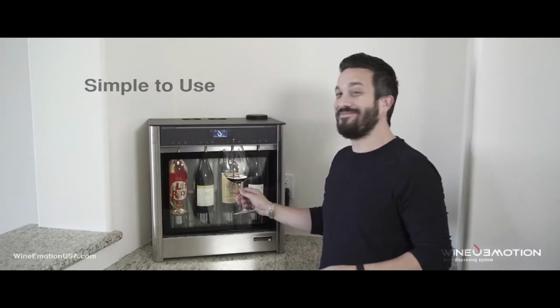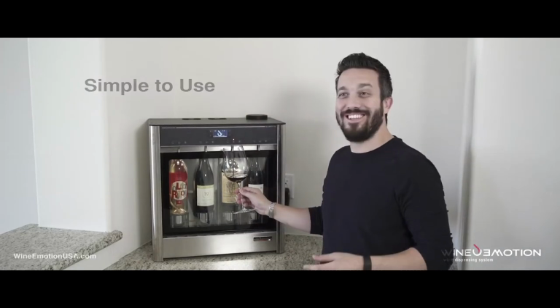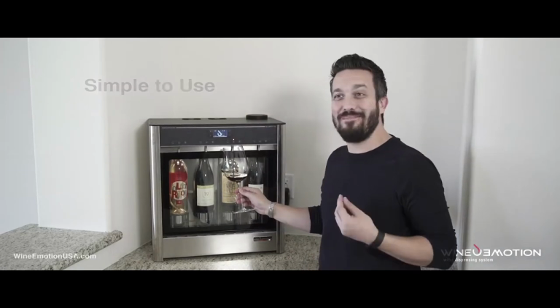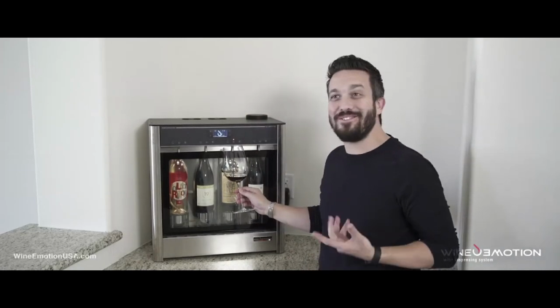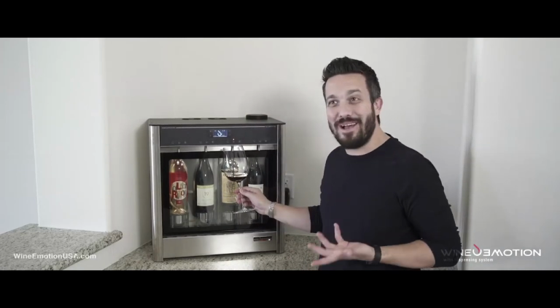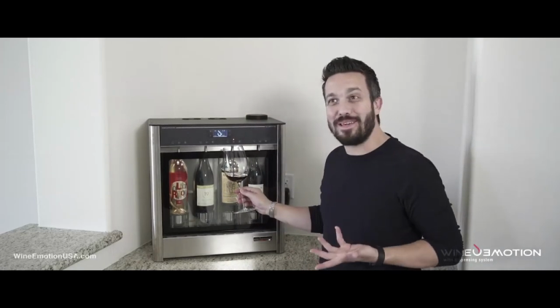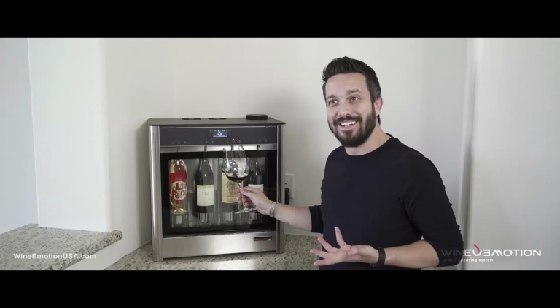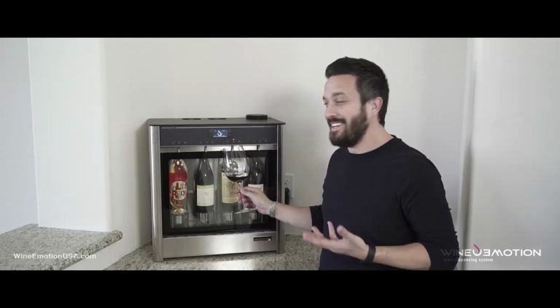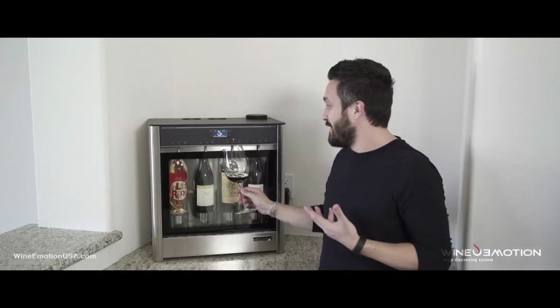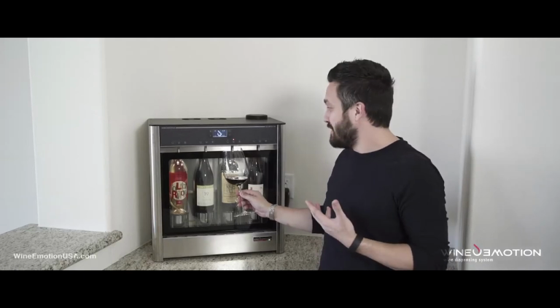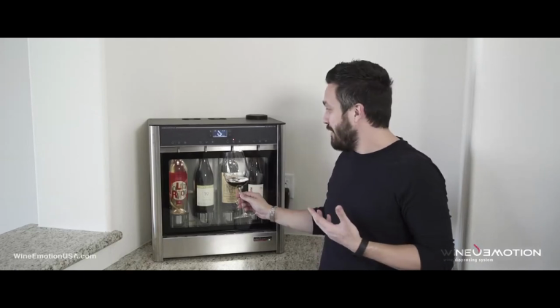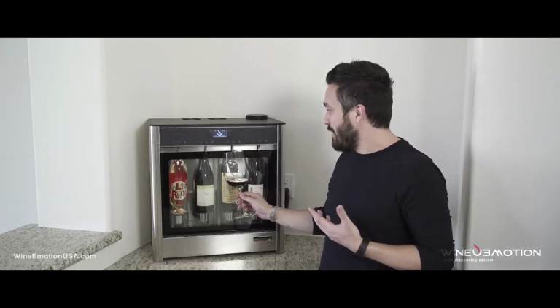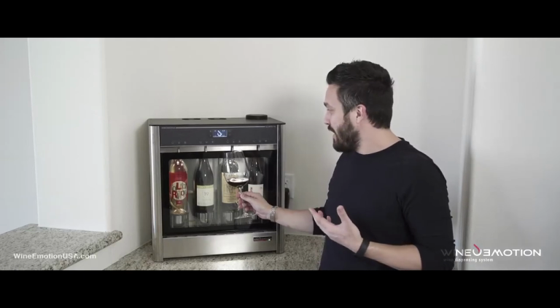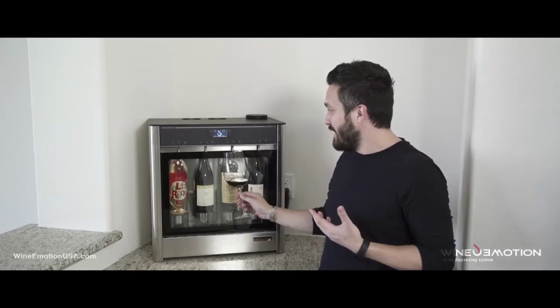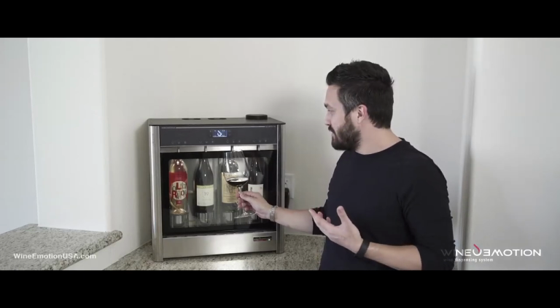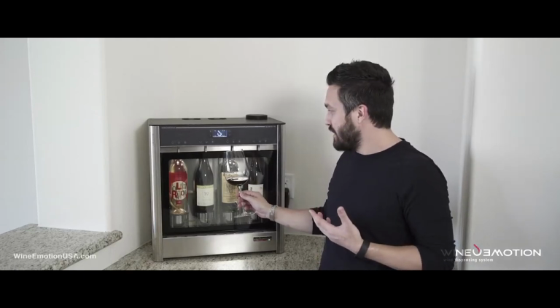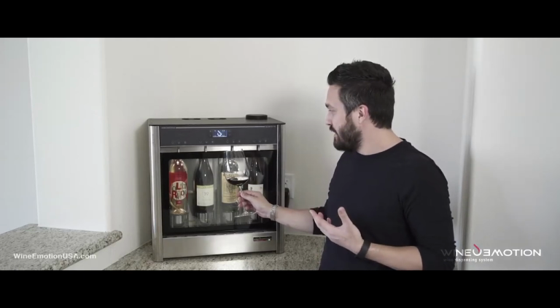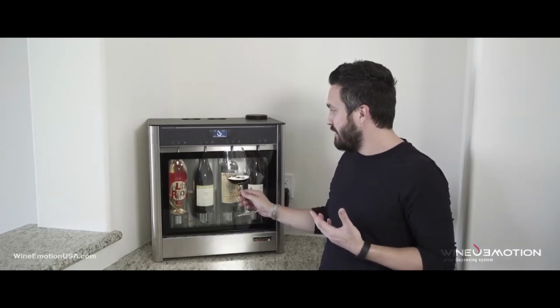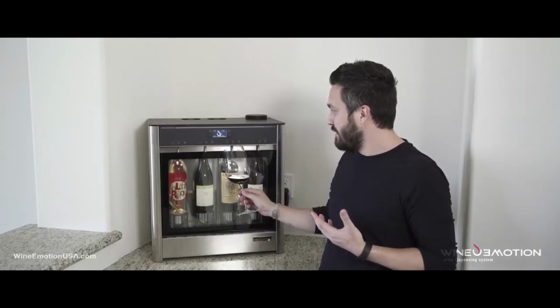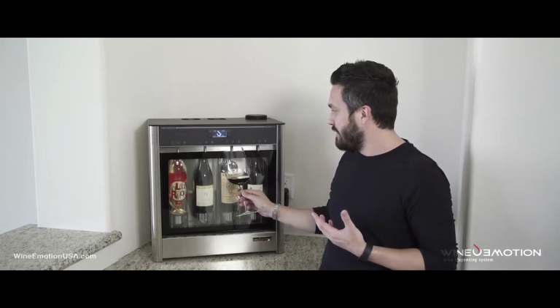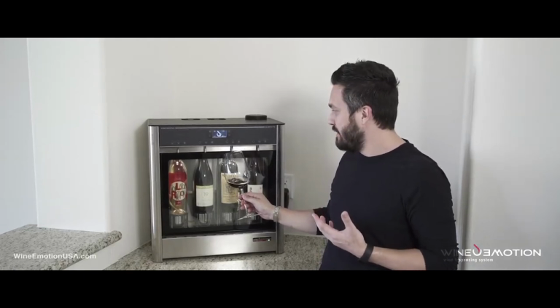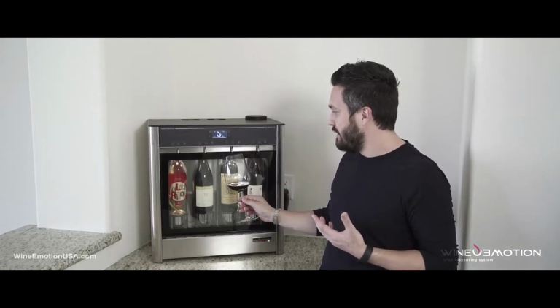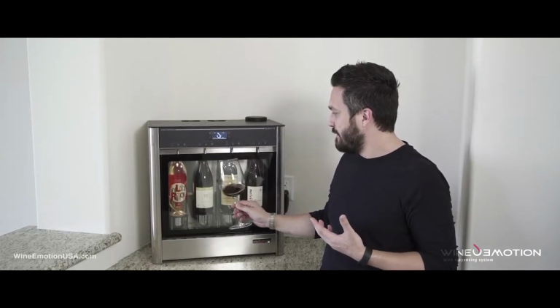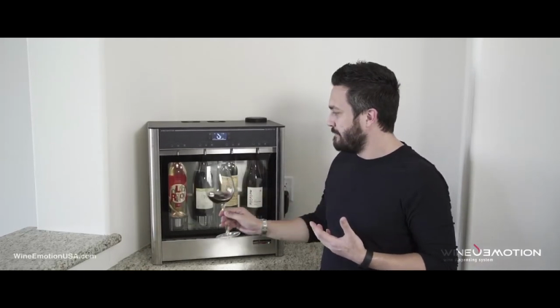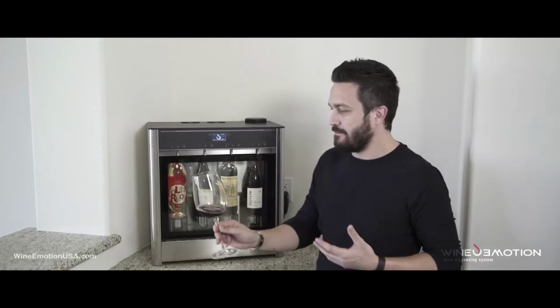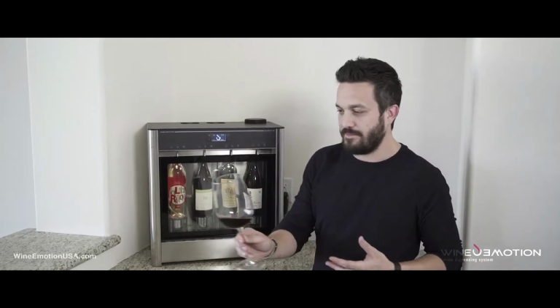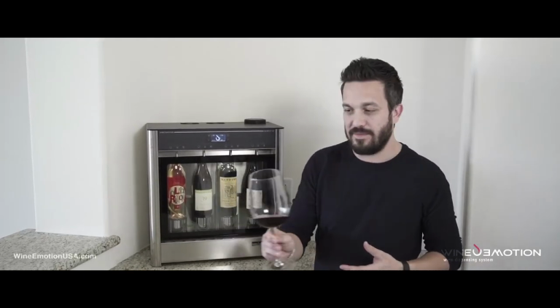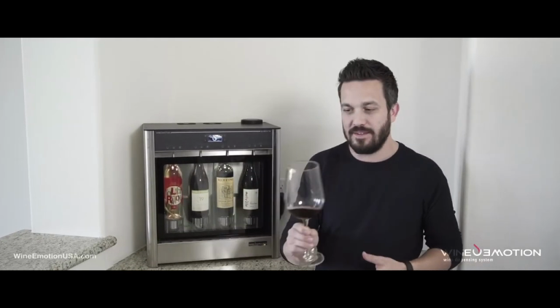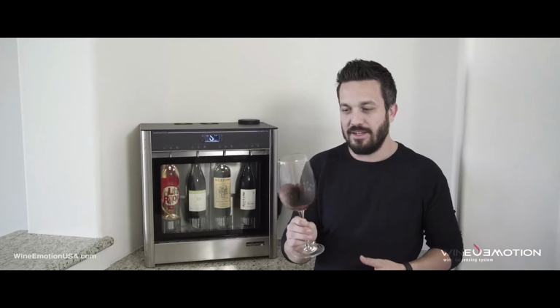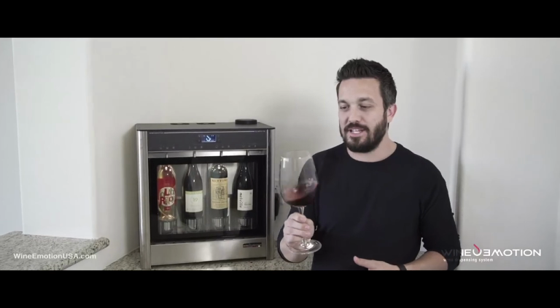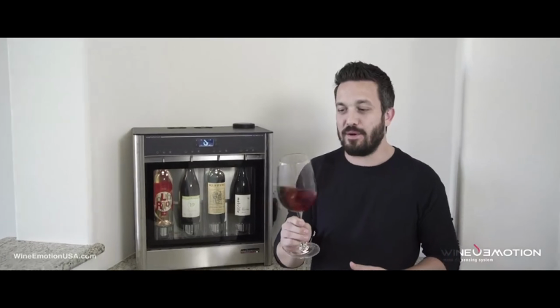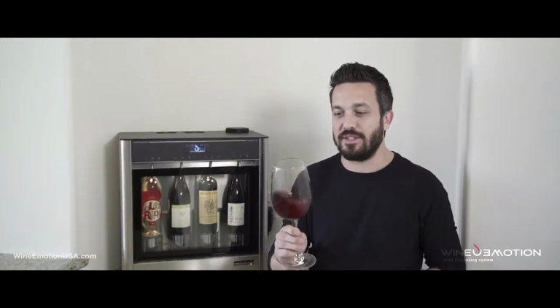It makes you happy, because now my wine is chilled and it's perfect.